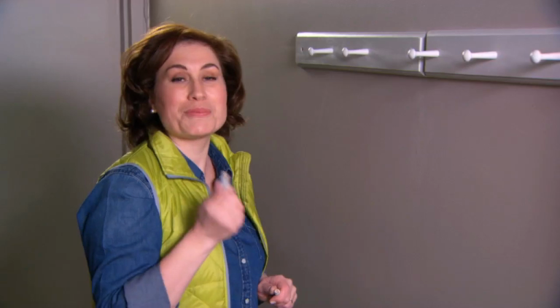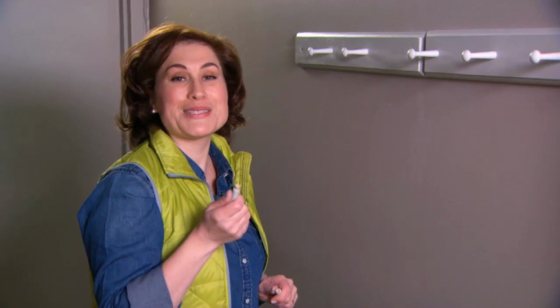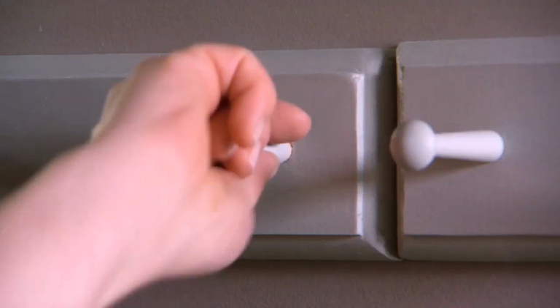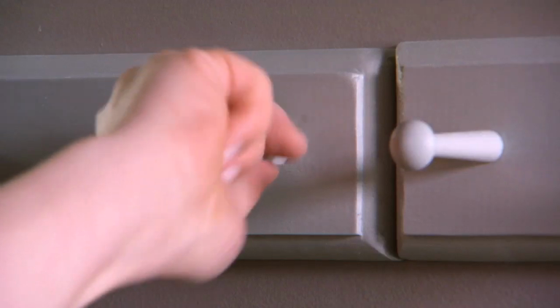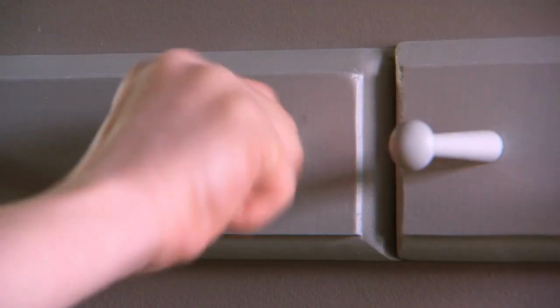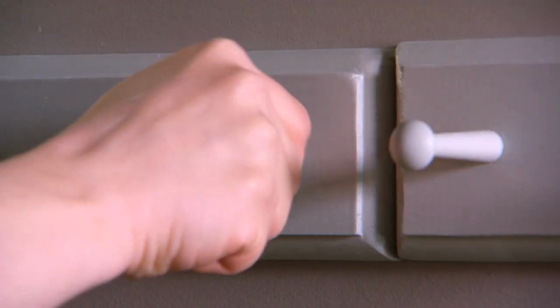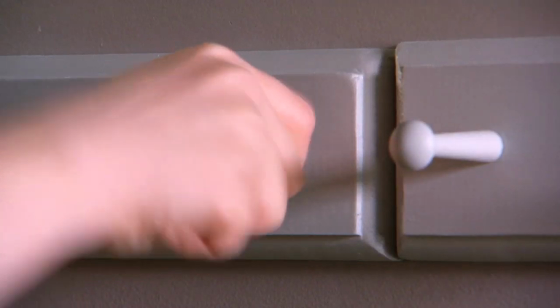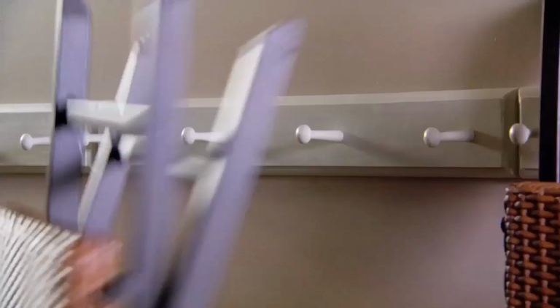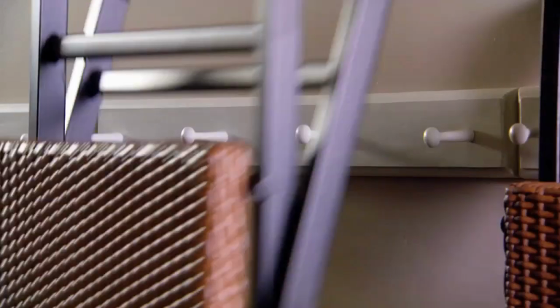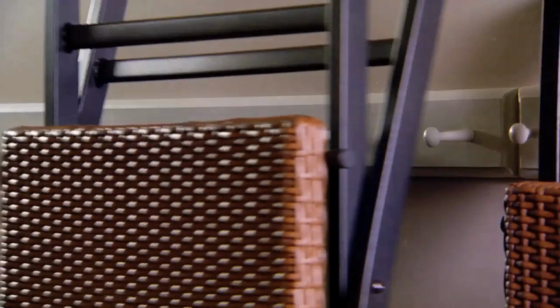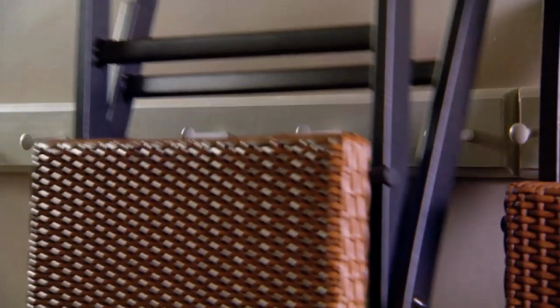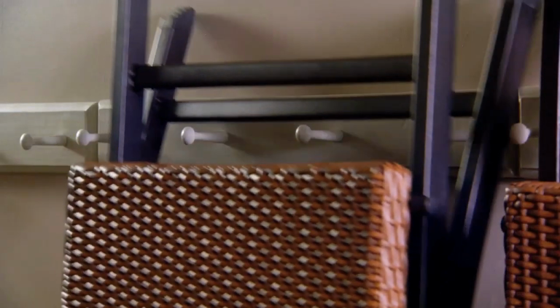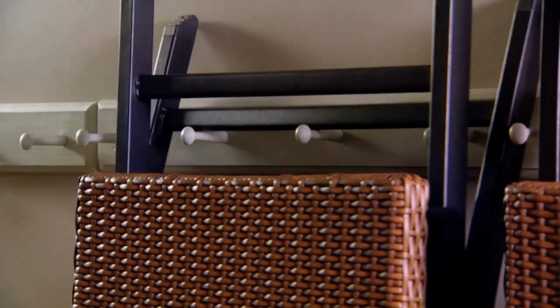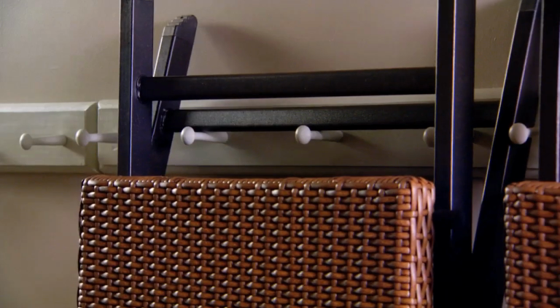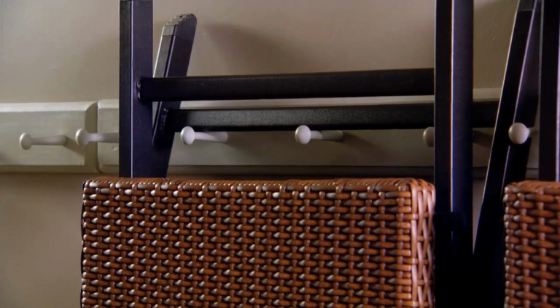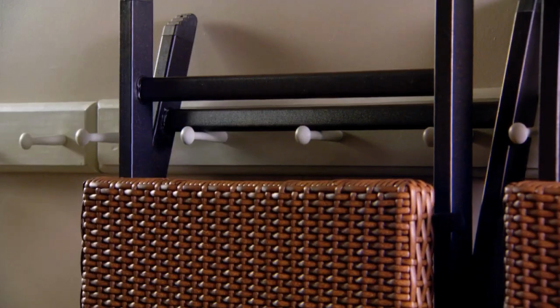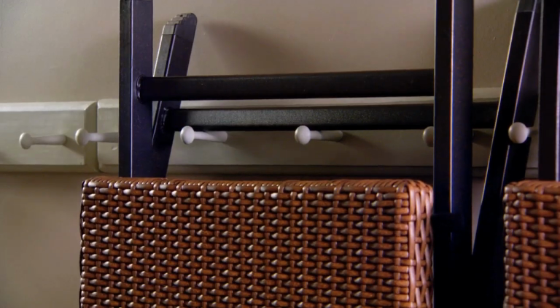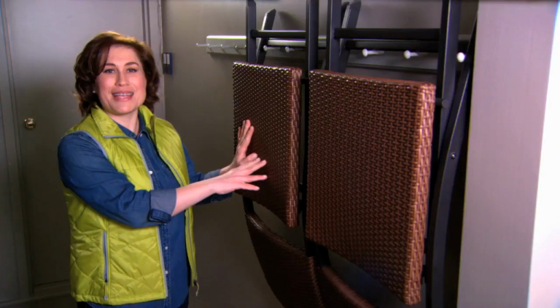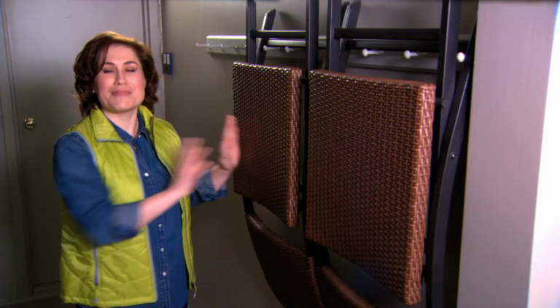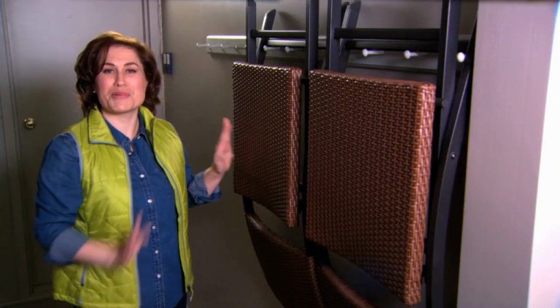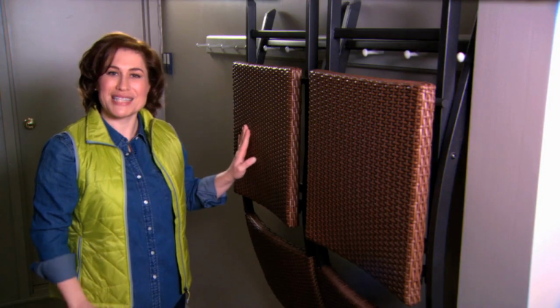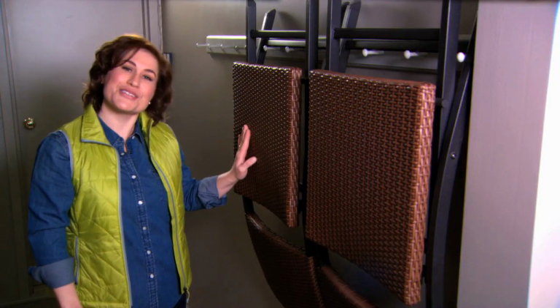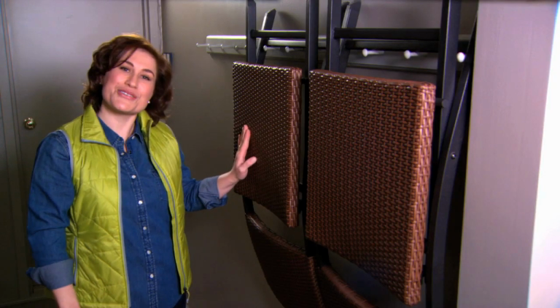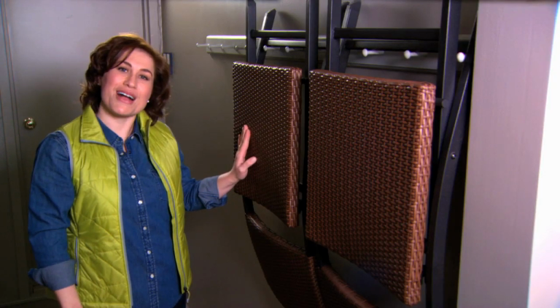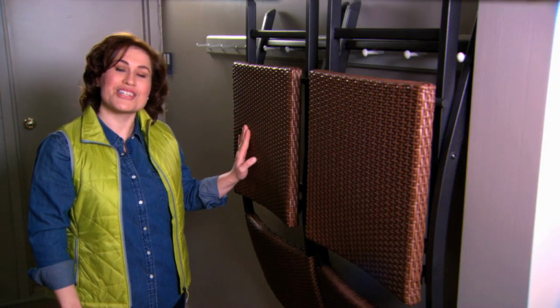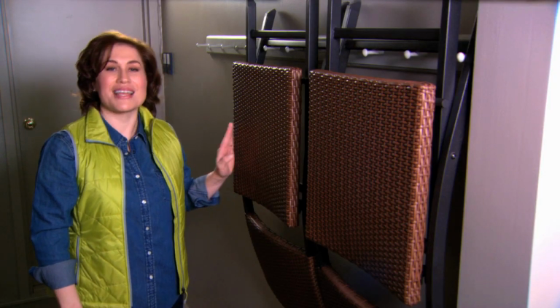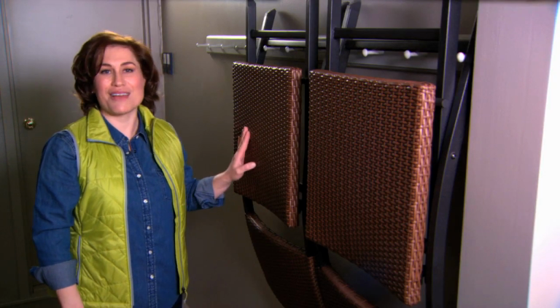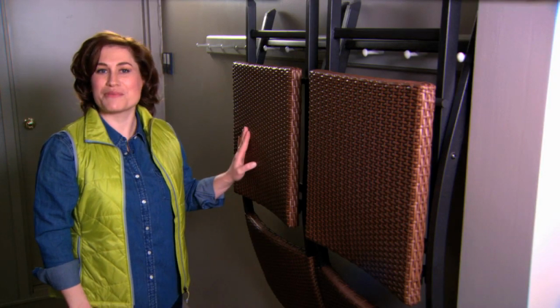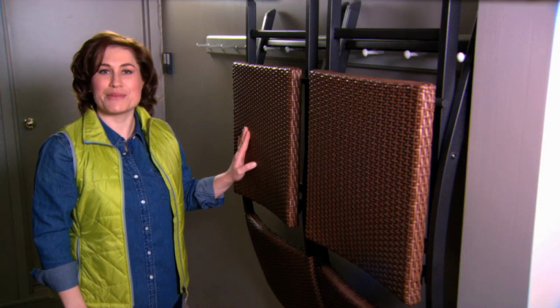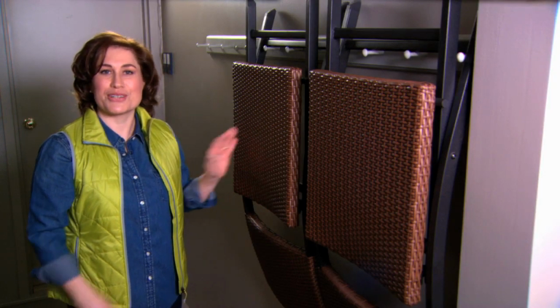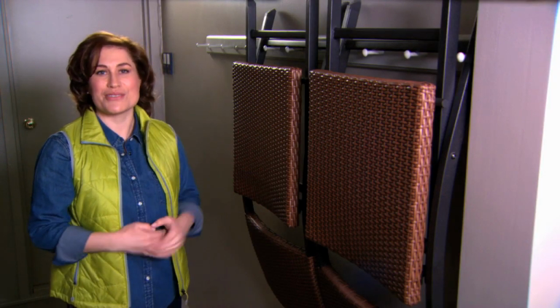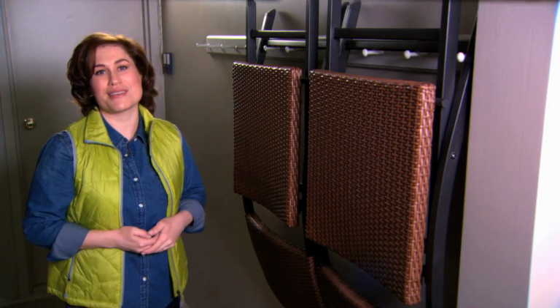Replace your pegs and you're done. Now you can hang your chairs. What a great way to keep them protected in your garage and out of the way when you're not using them.